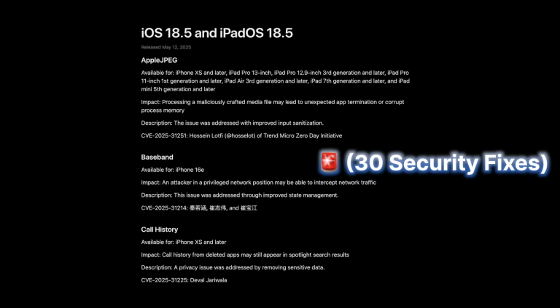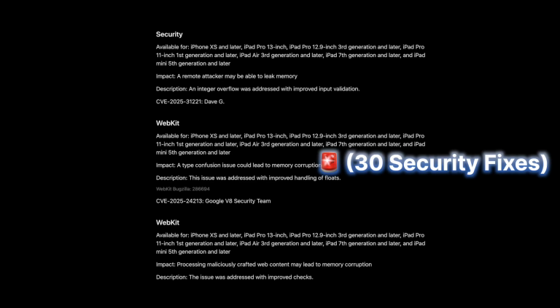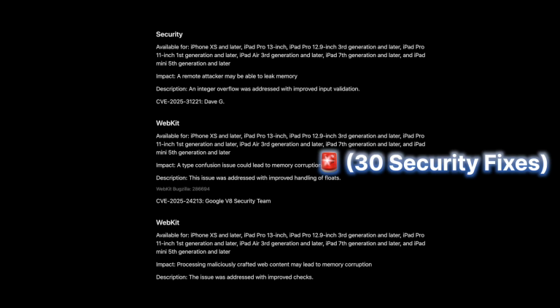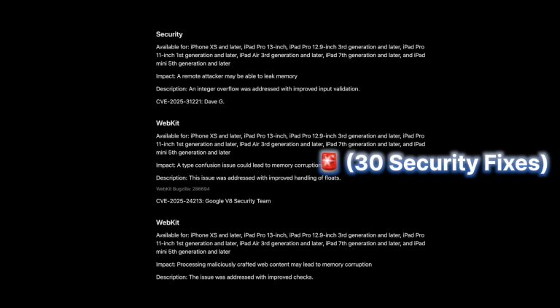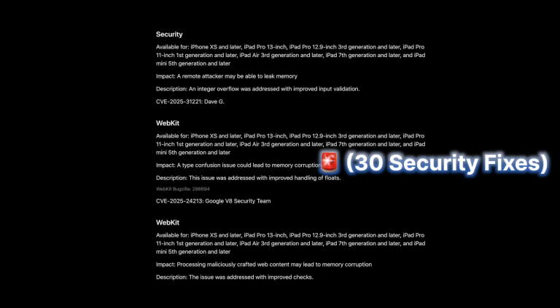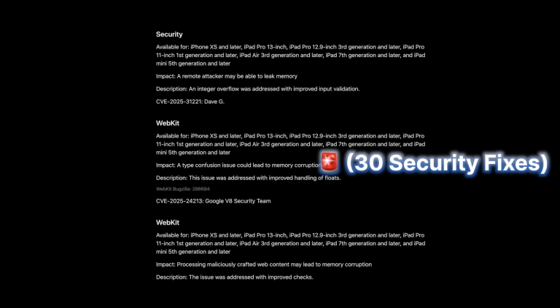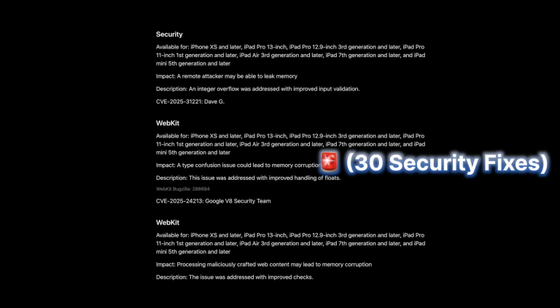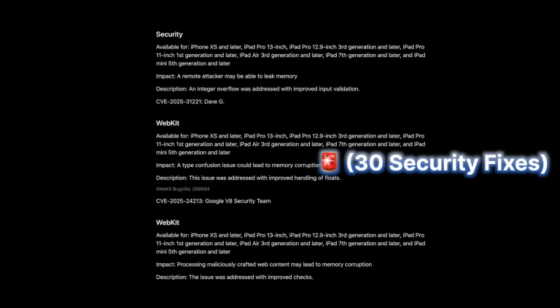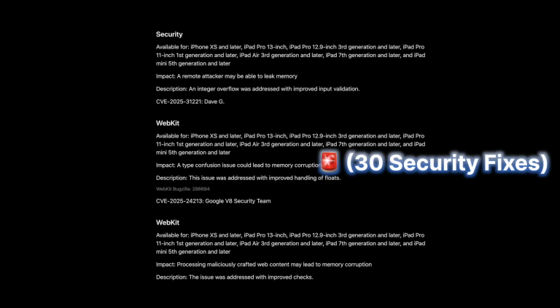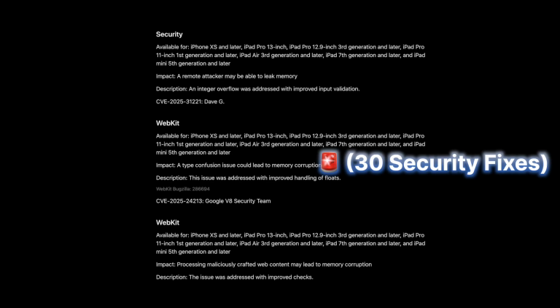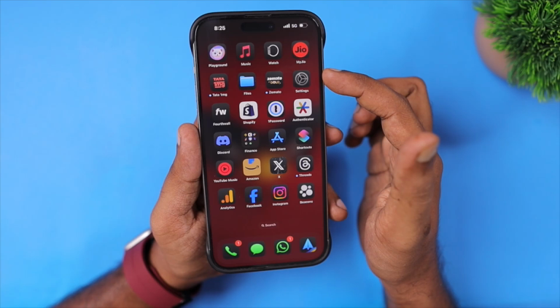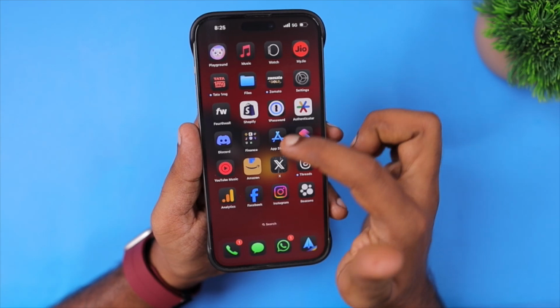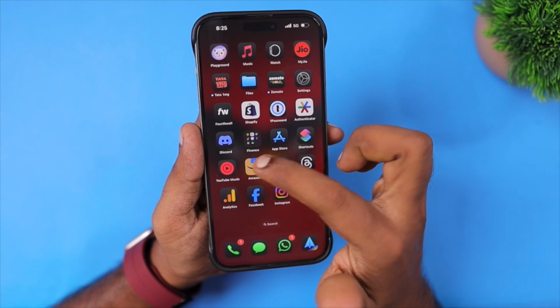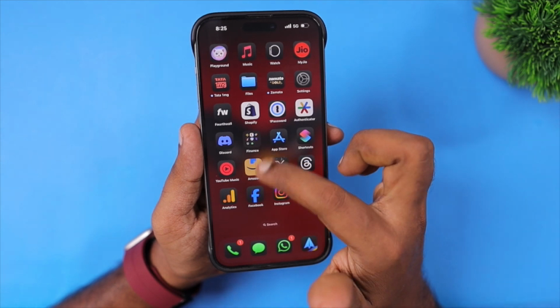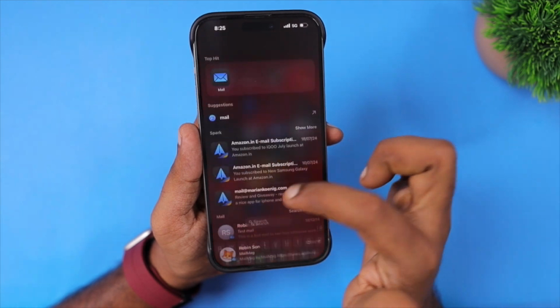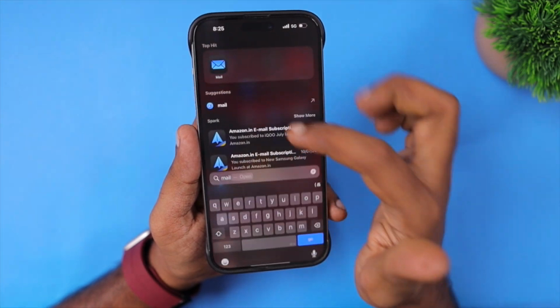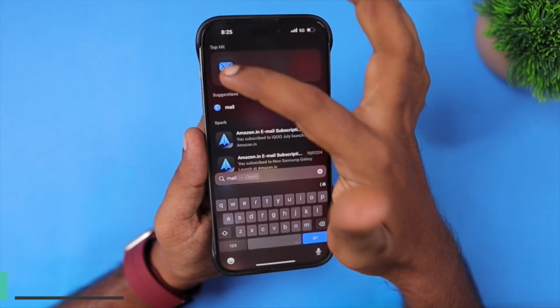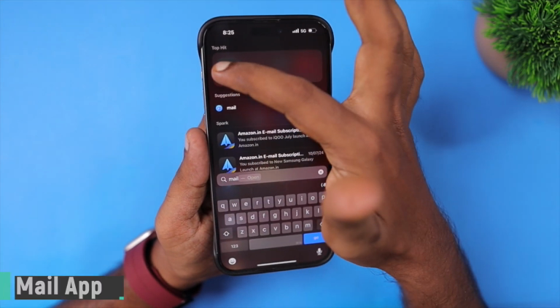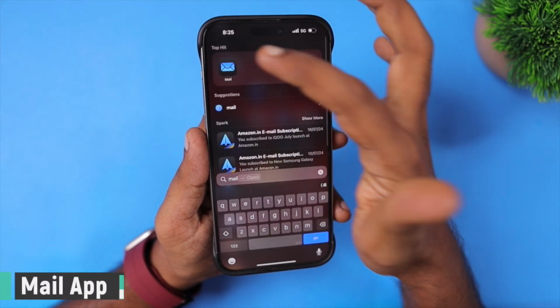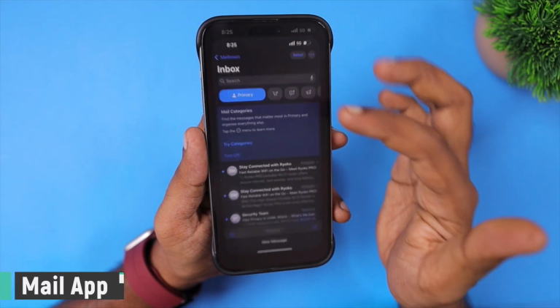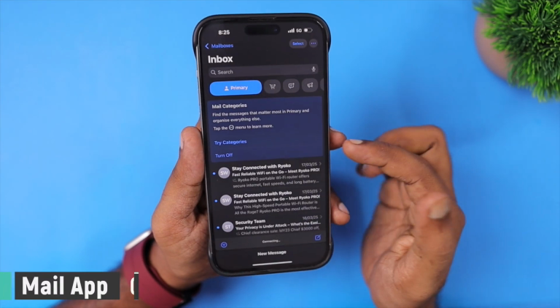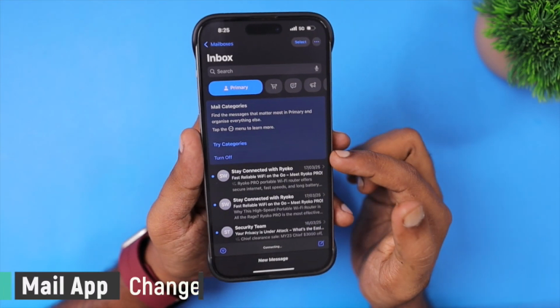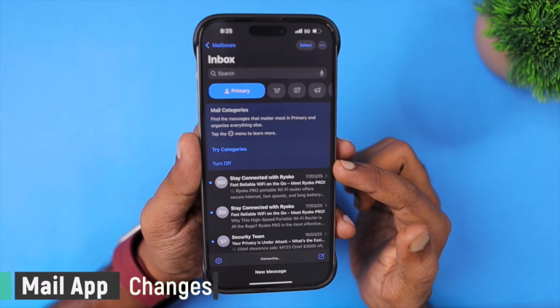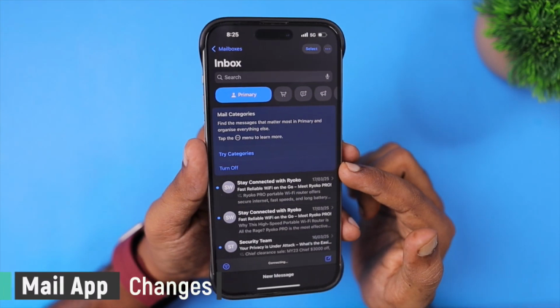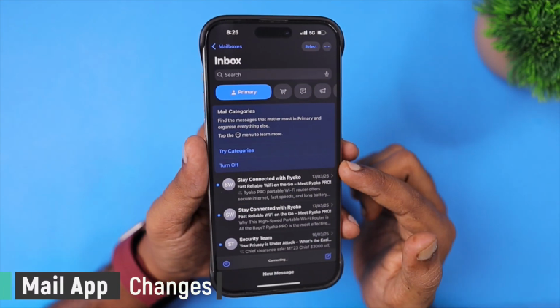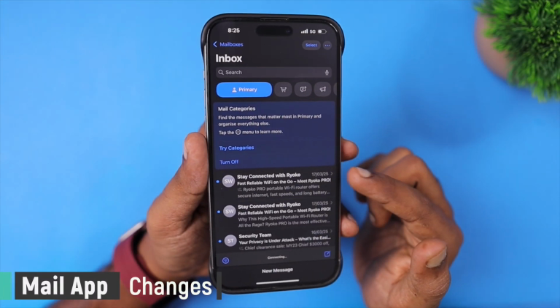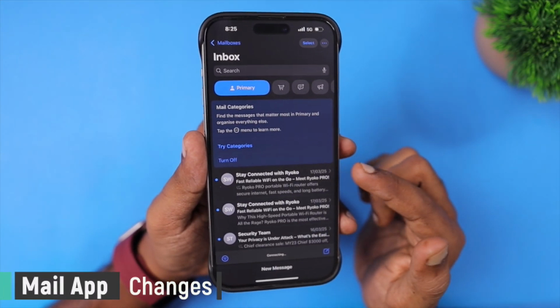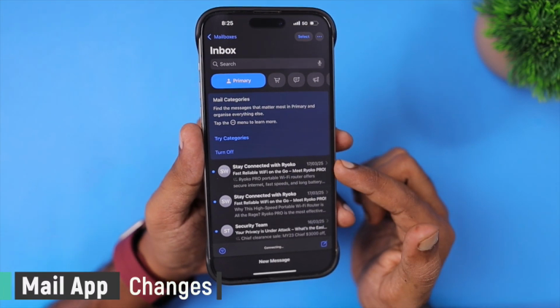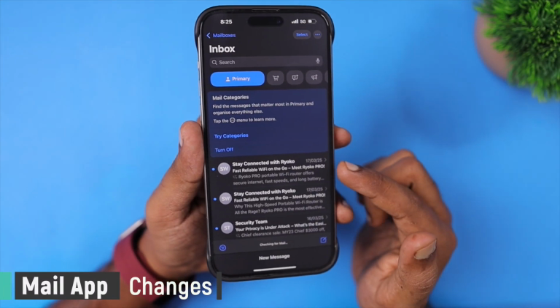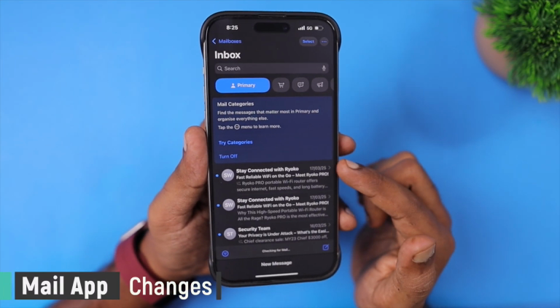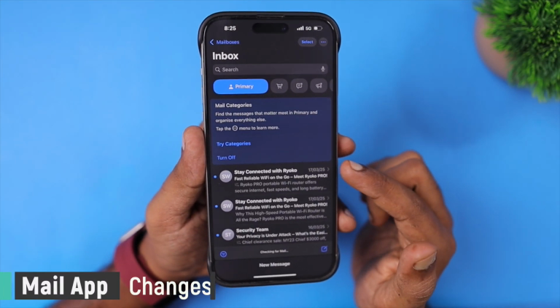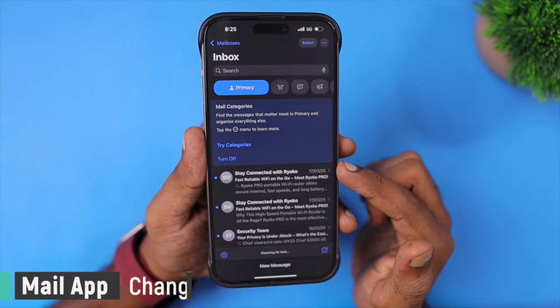First, it brings 30 security fixes to your iPhone and iPad. So if you are security conscious, then update your device immediately.